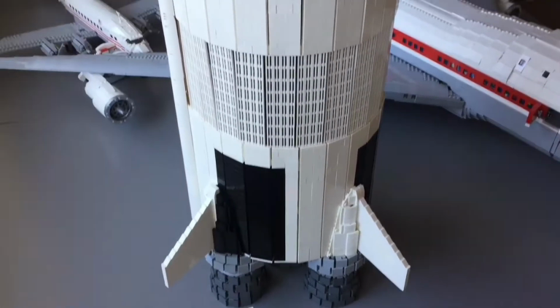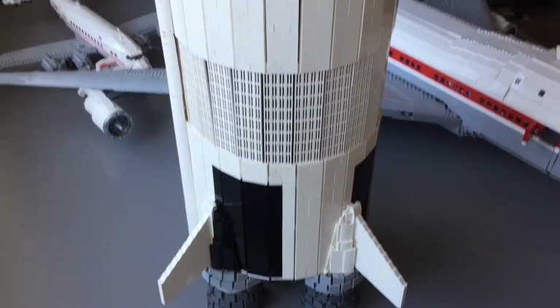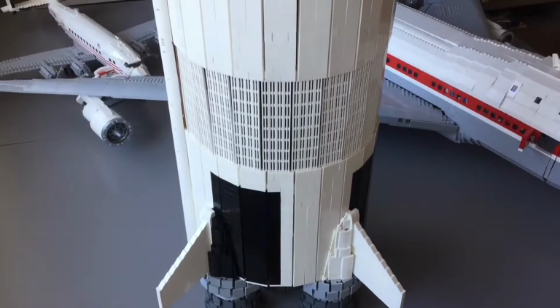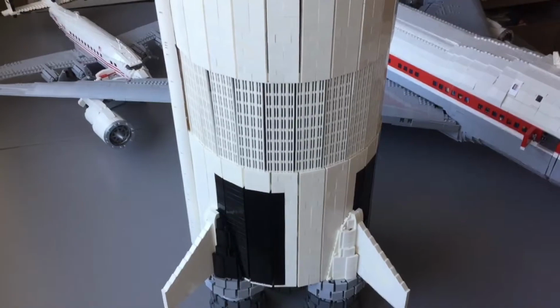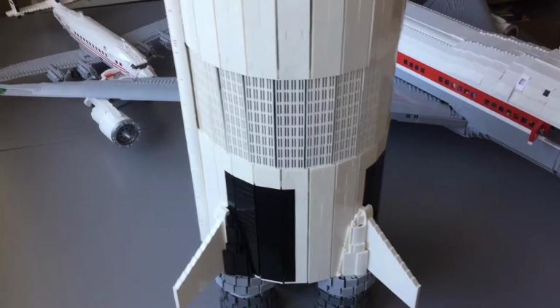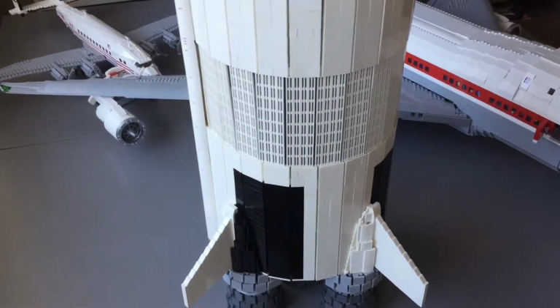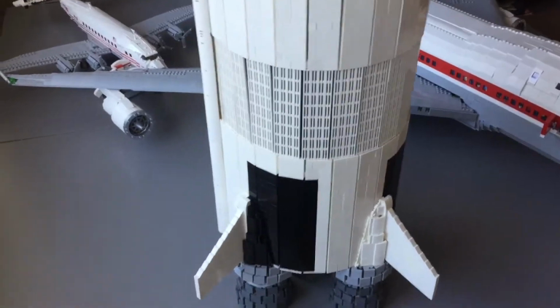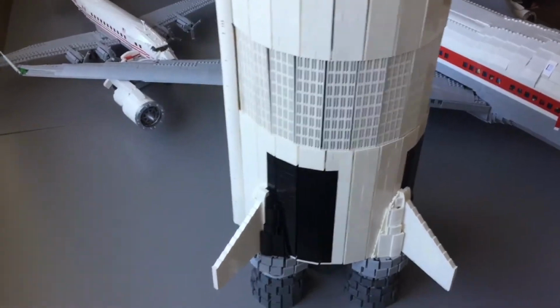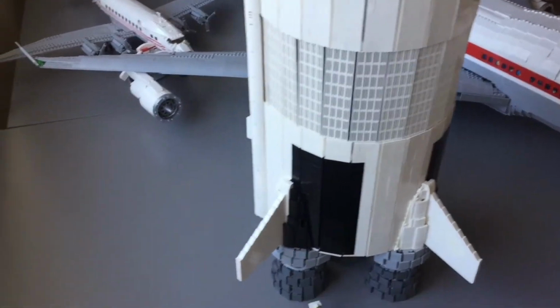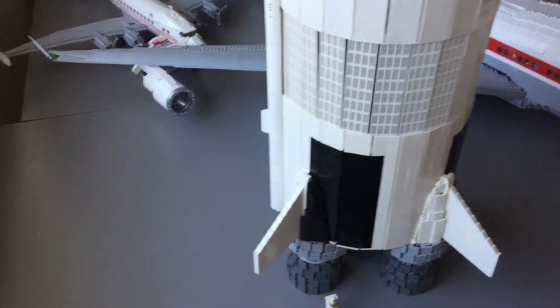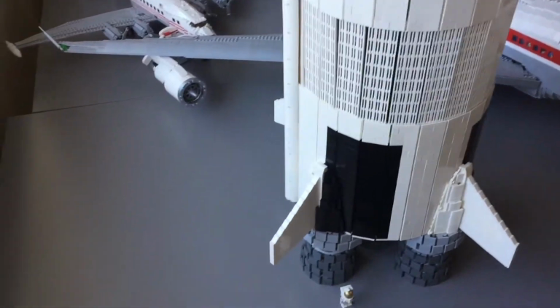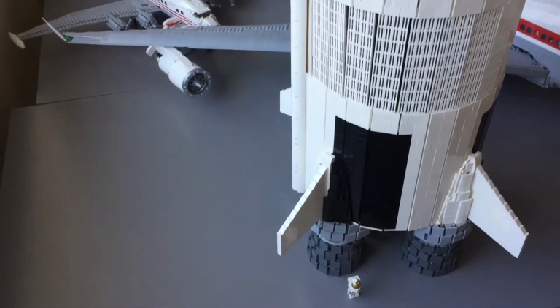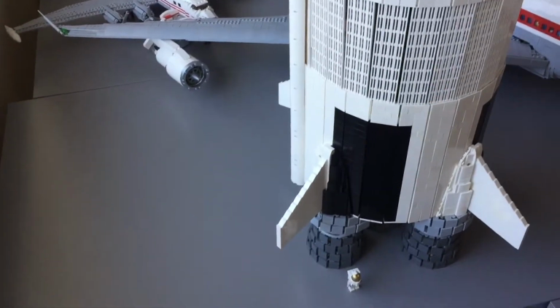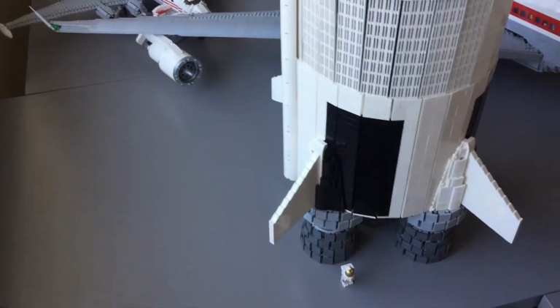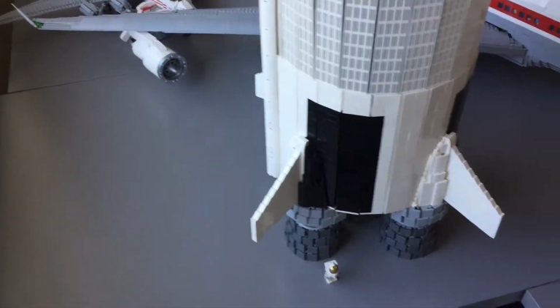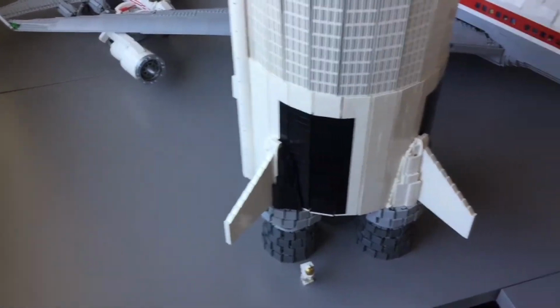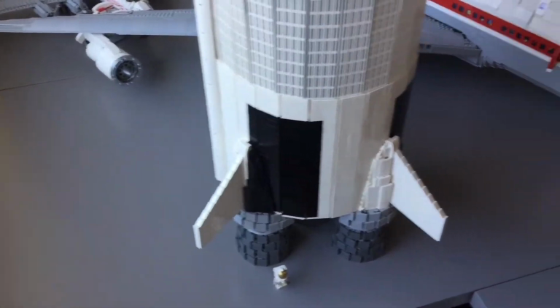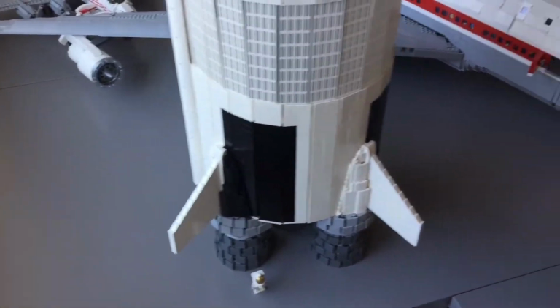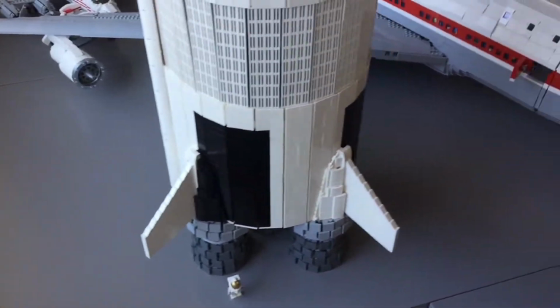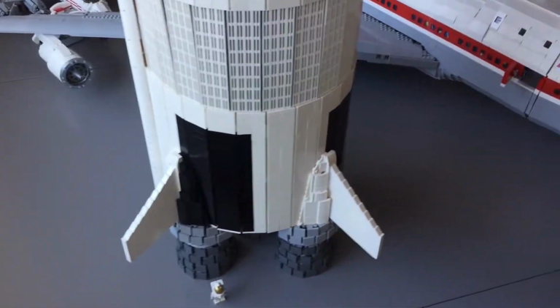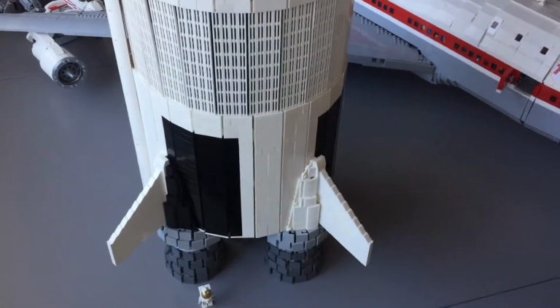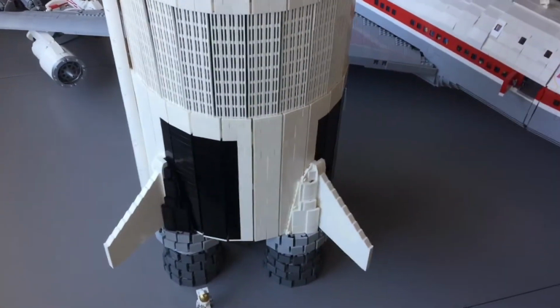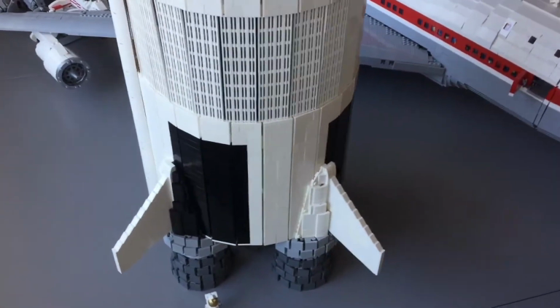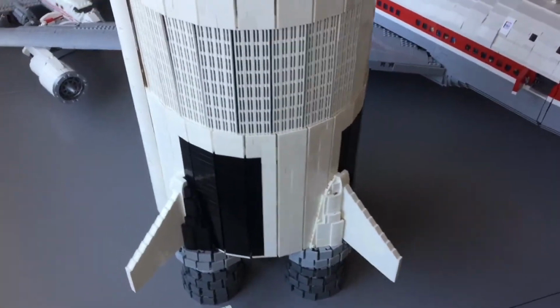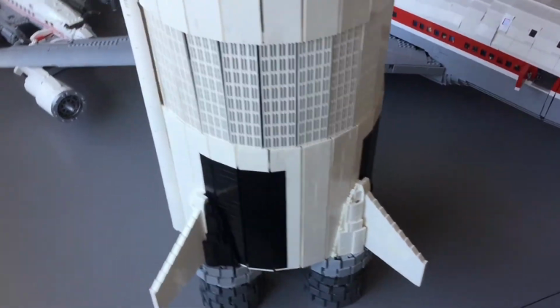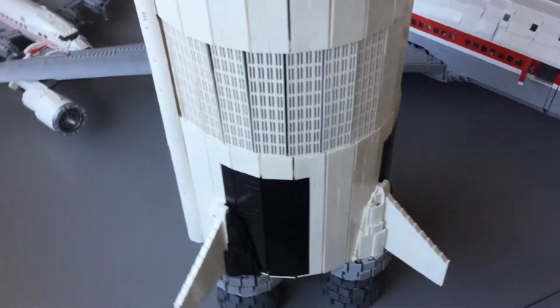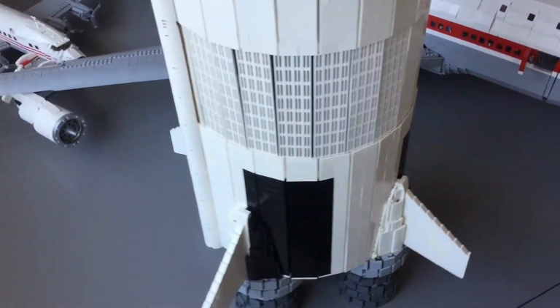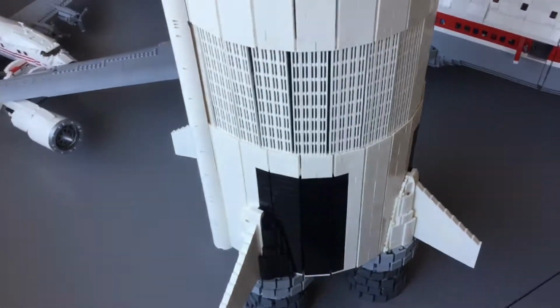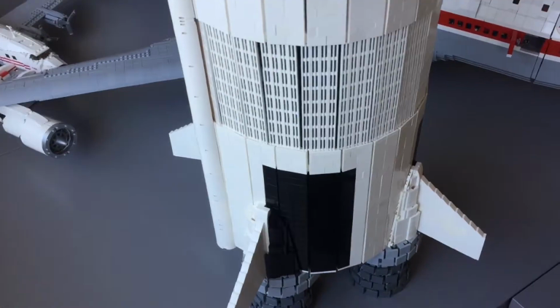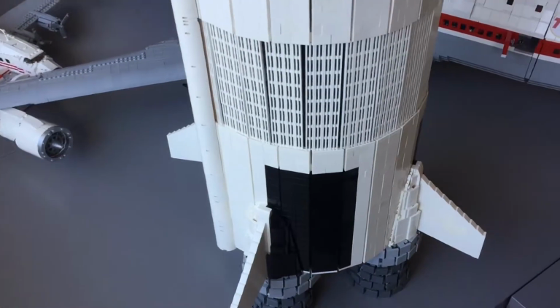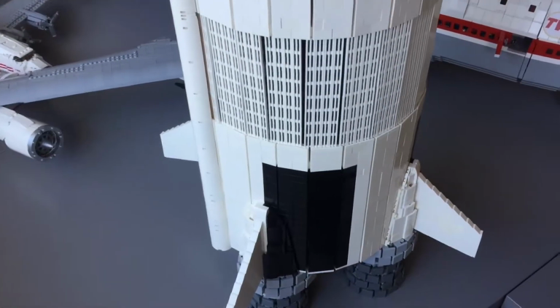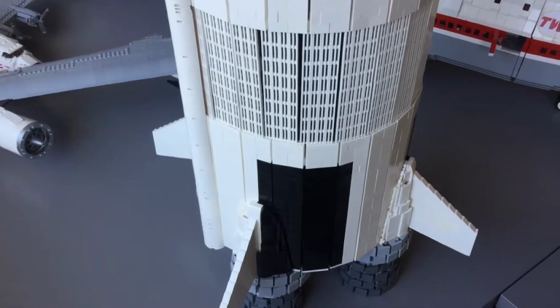Hello everybody, Big Clones here, and today I have an update on the Saturn V for you.